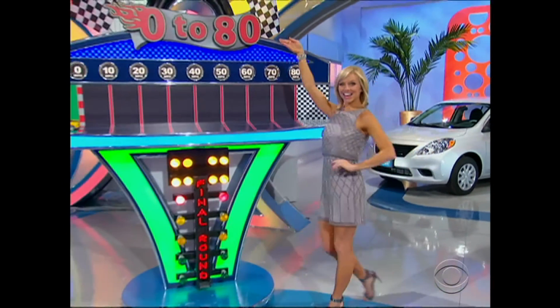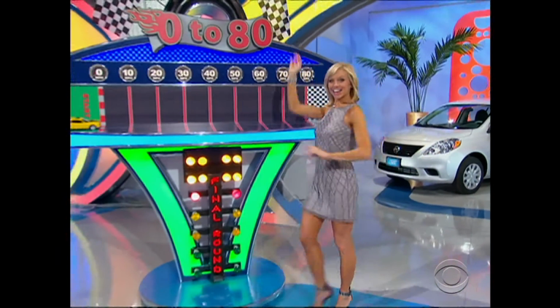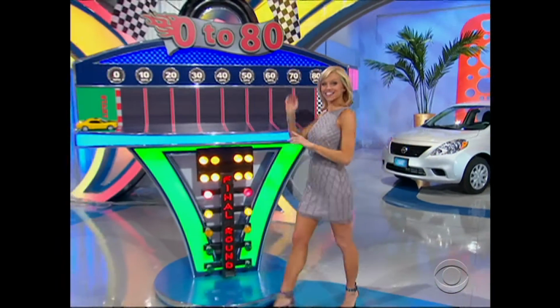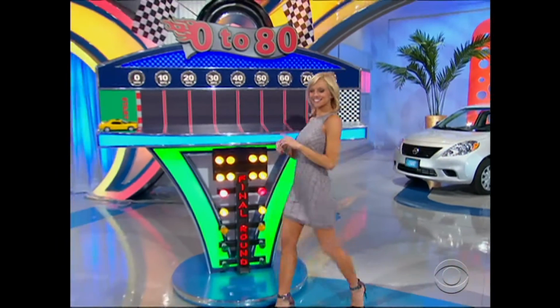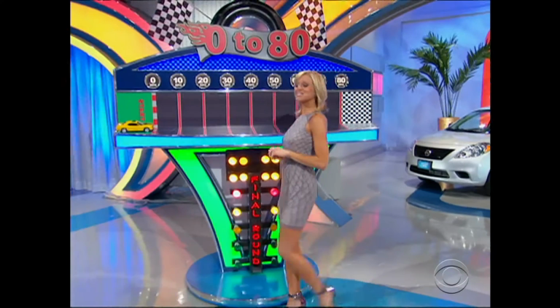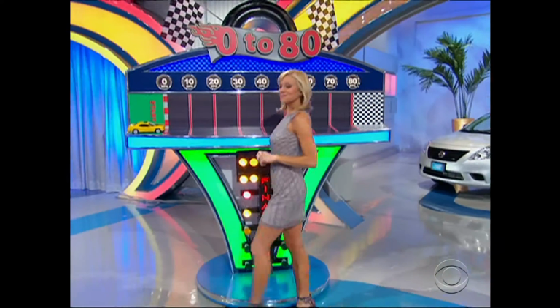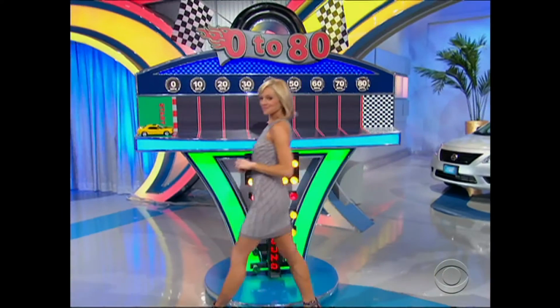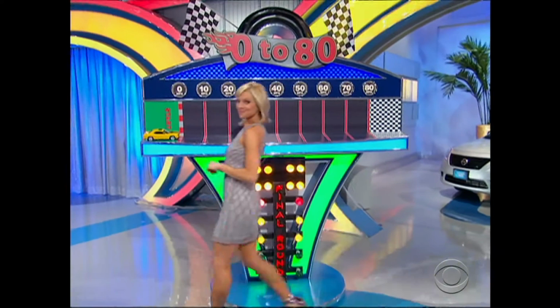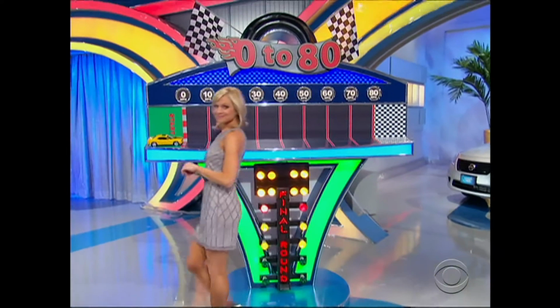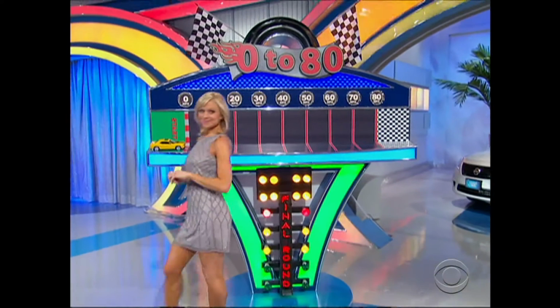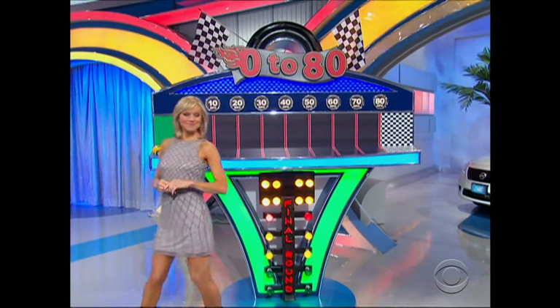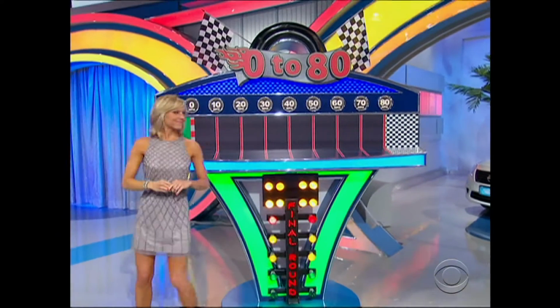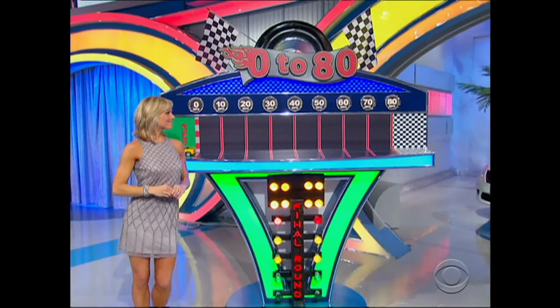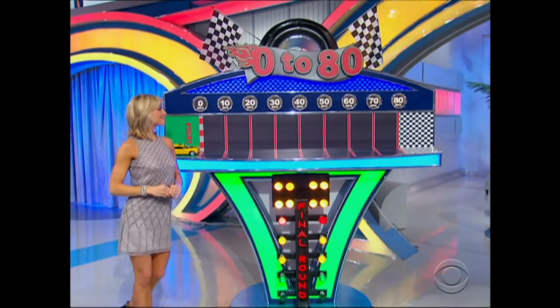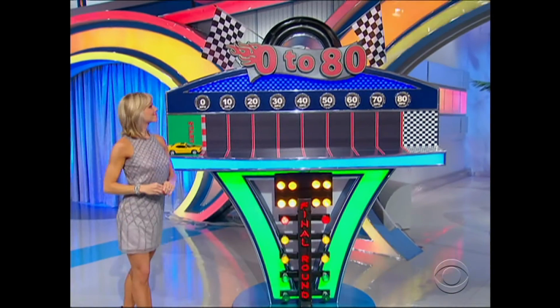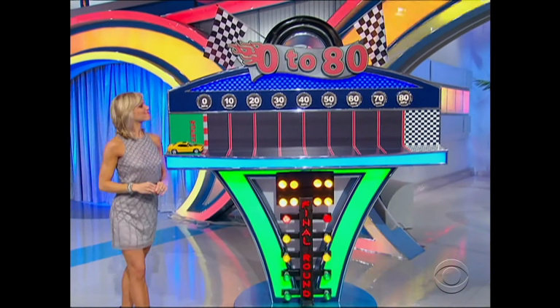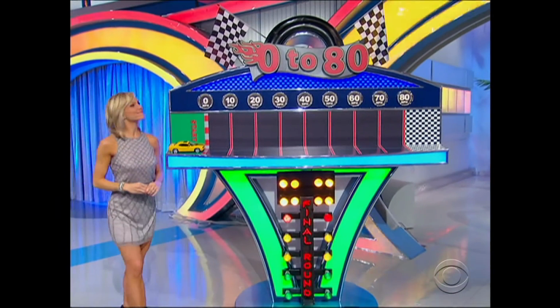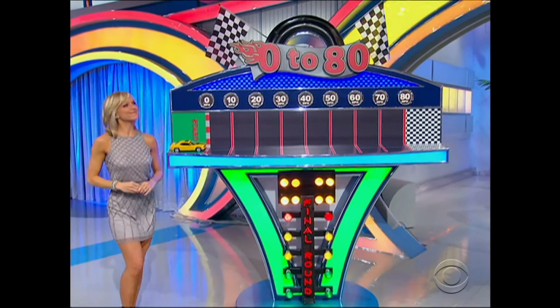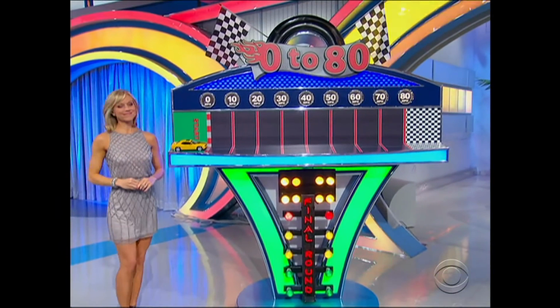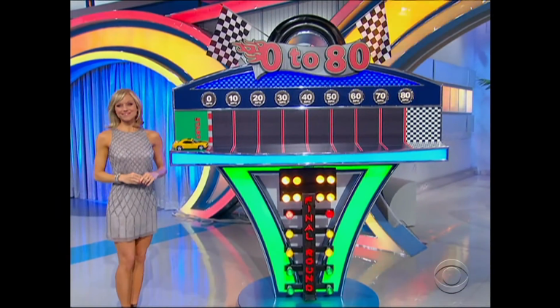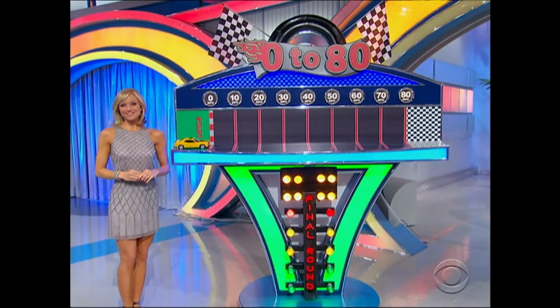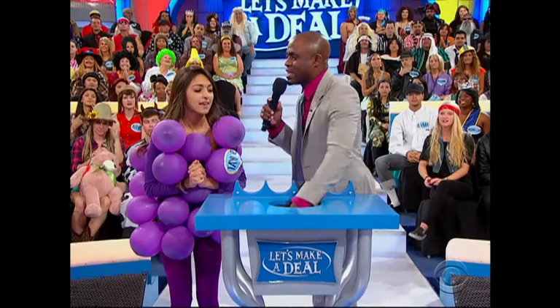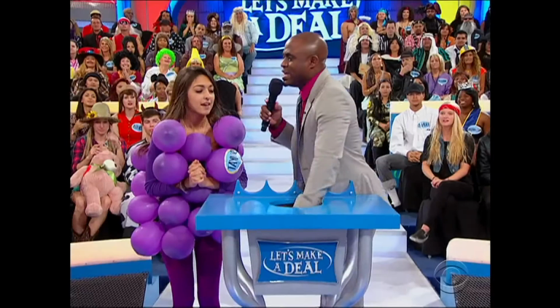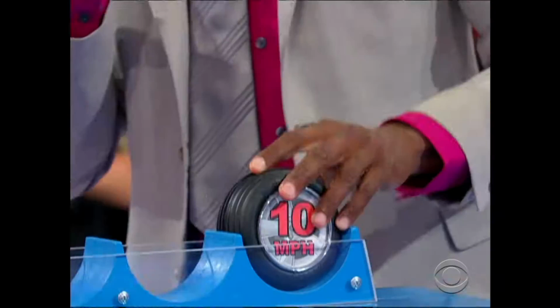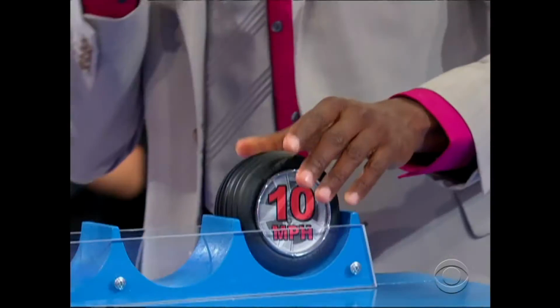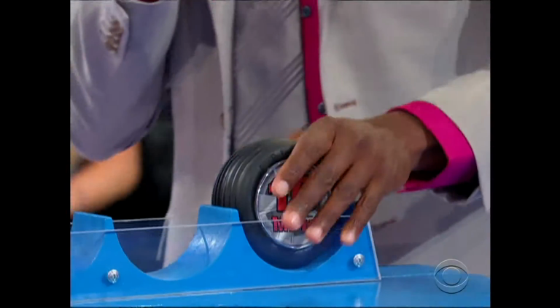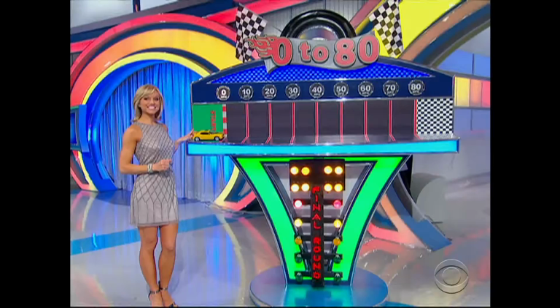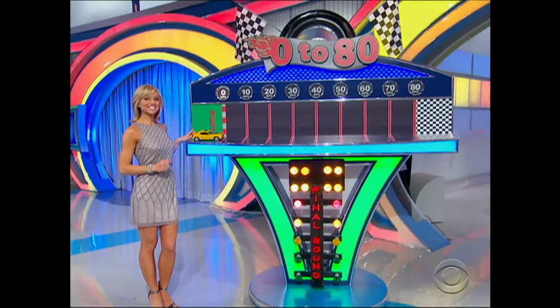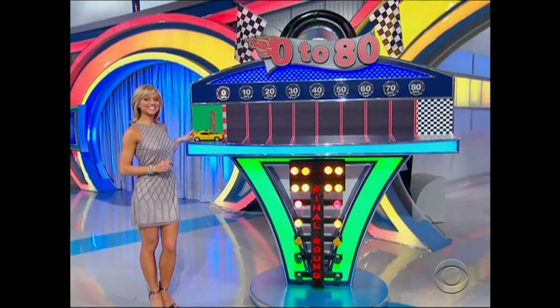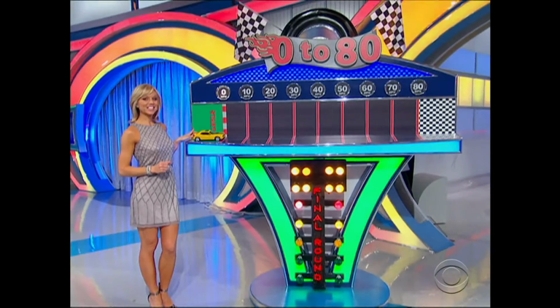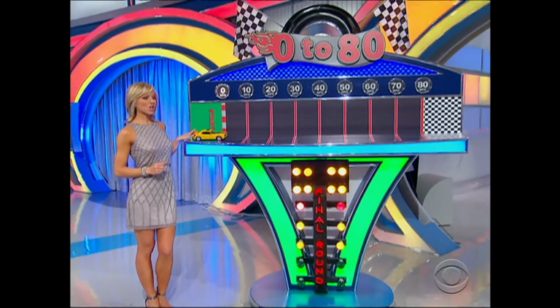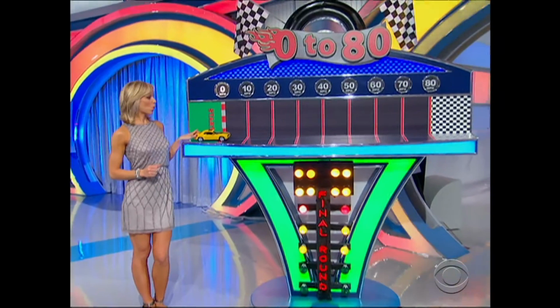Here's how you win the car — 0 to 80. Inside this little grab bag, 70 miles to go.